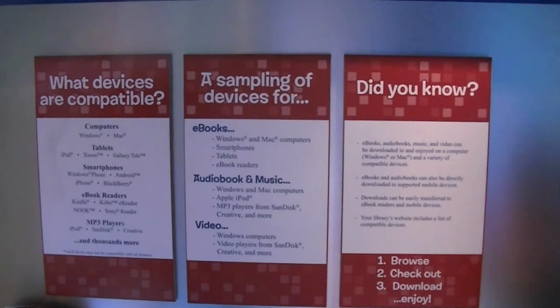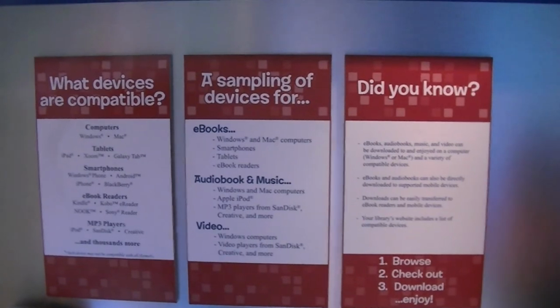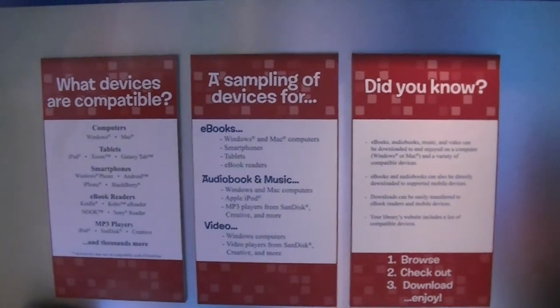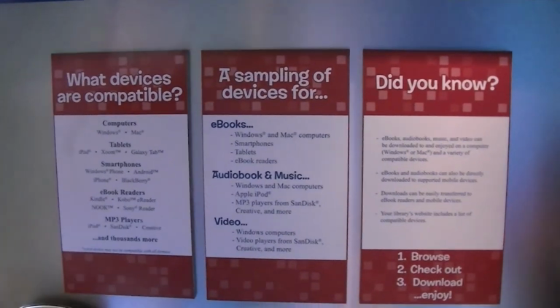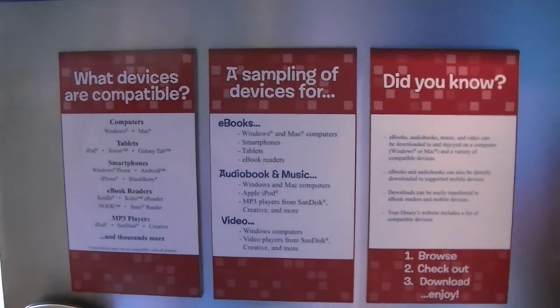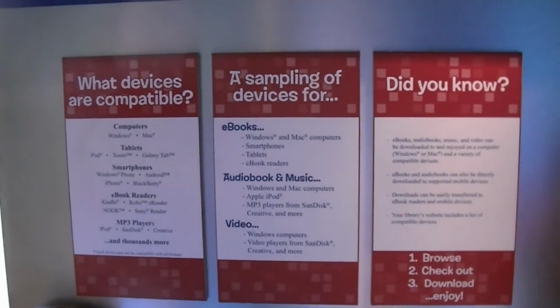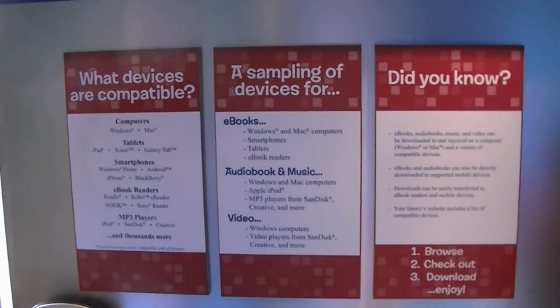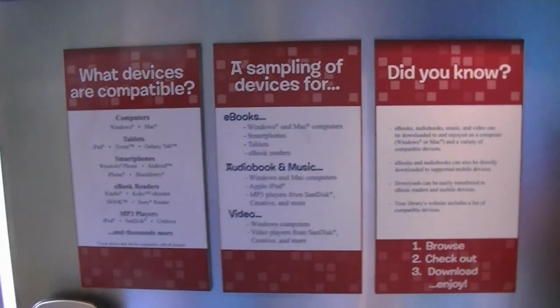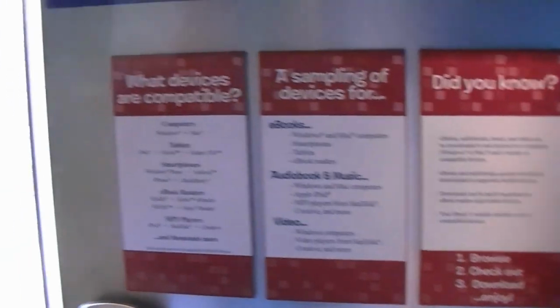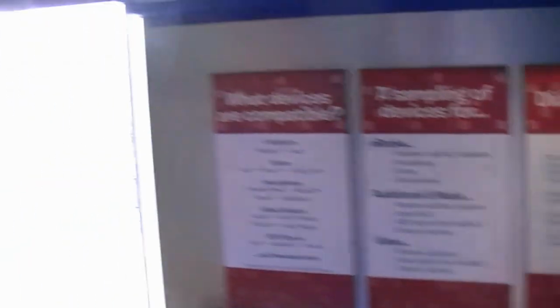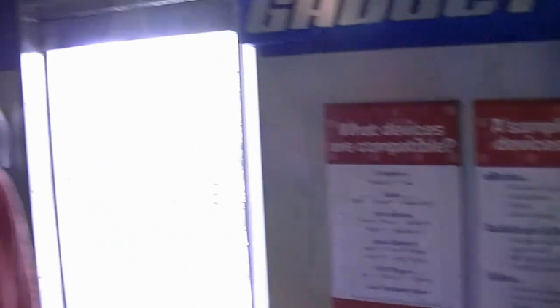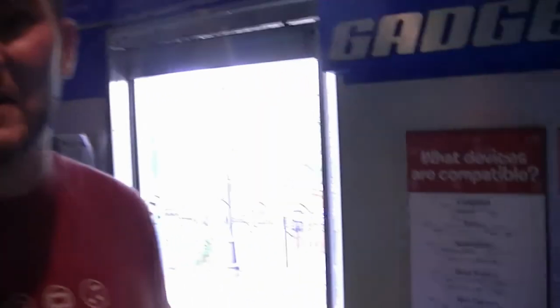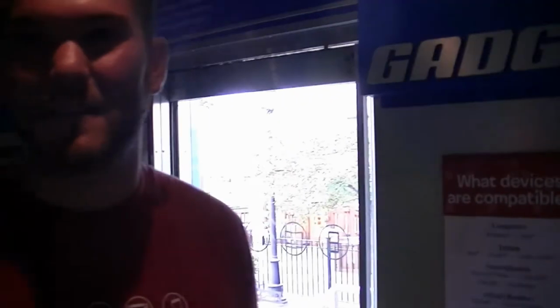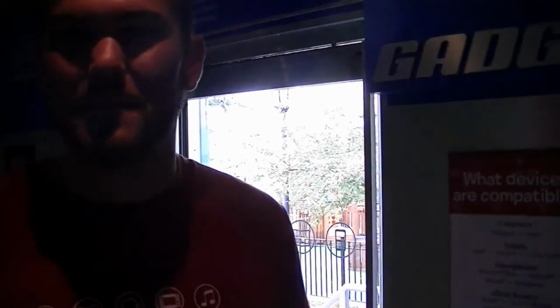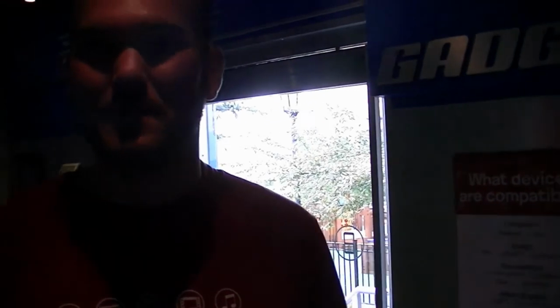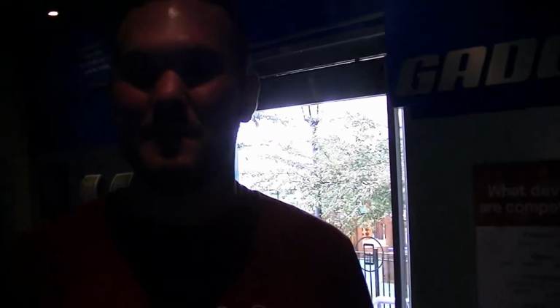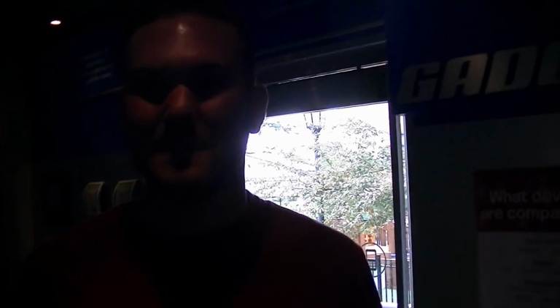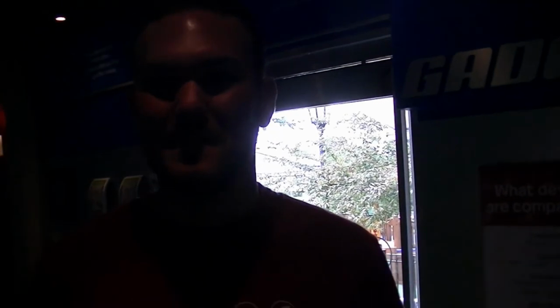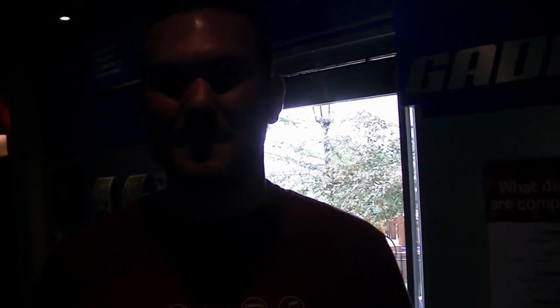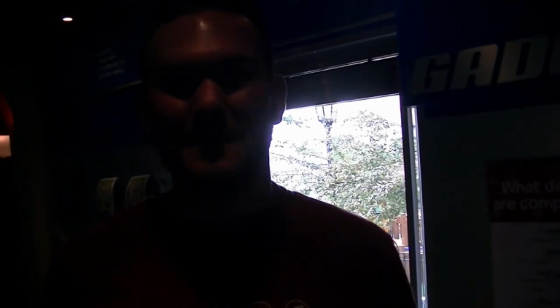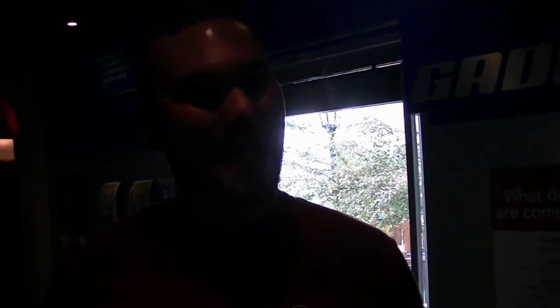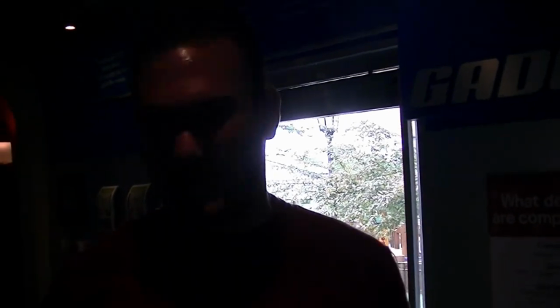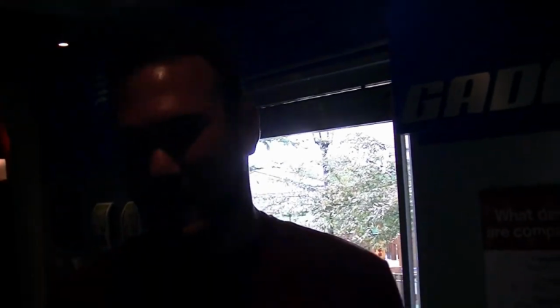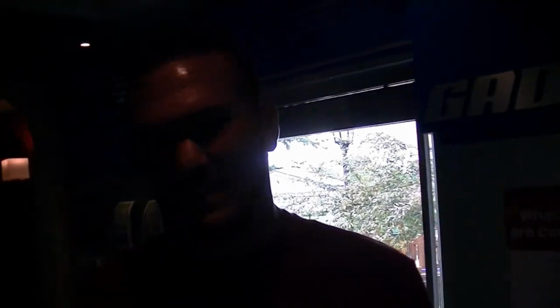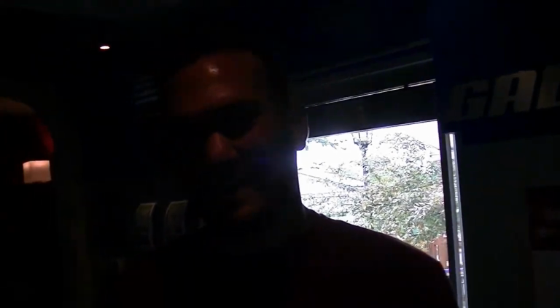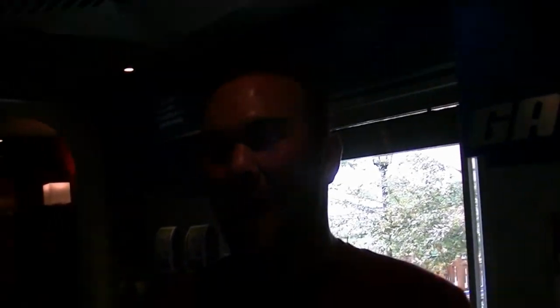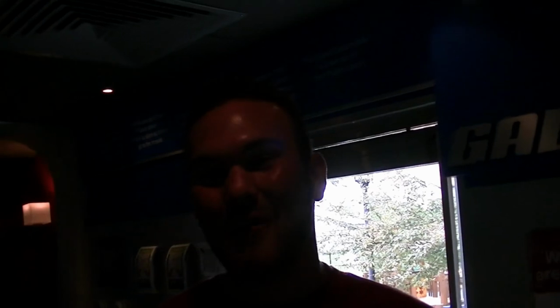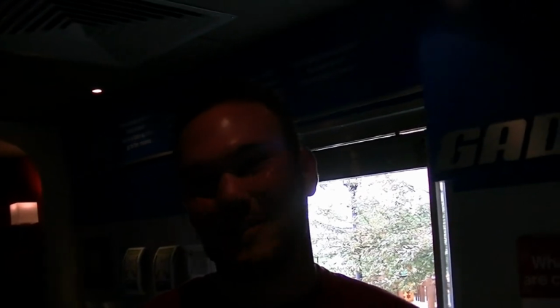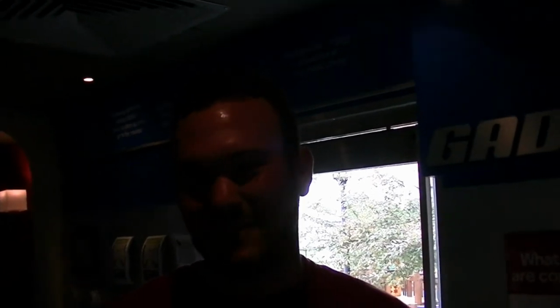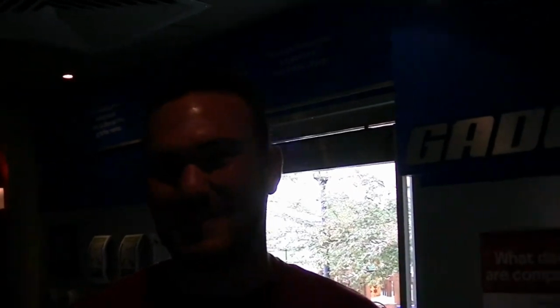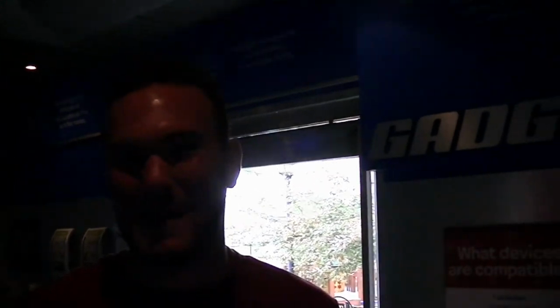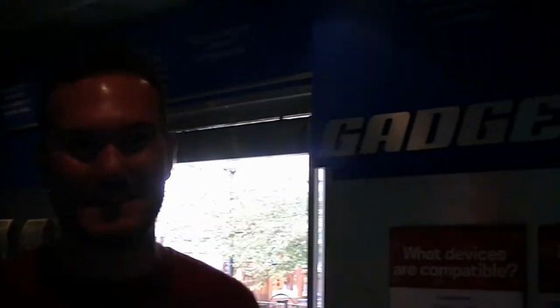And the software is free? The software is free. And the library card is free? The library card is free. It's all free for the patrons.